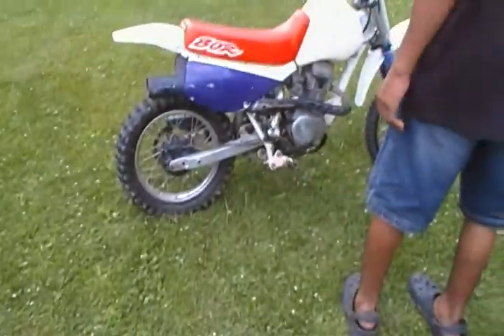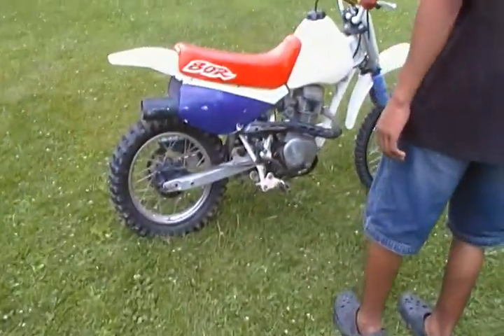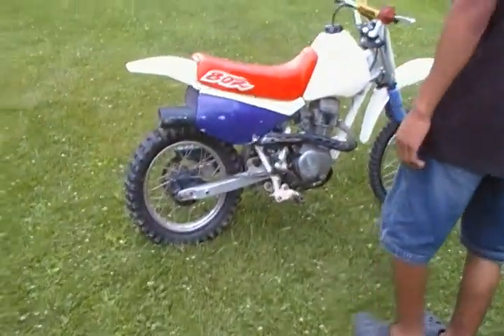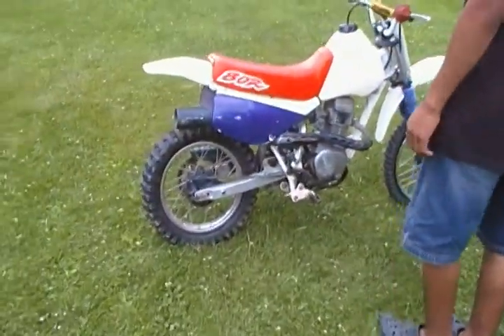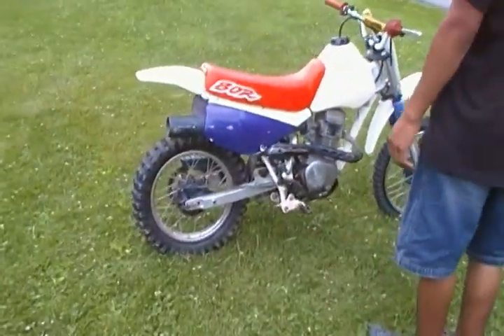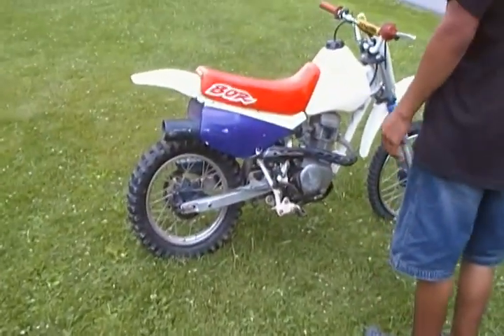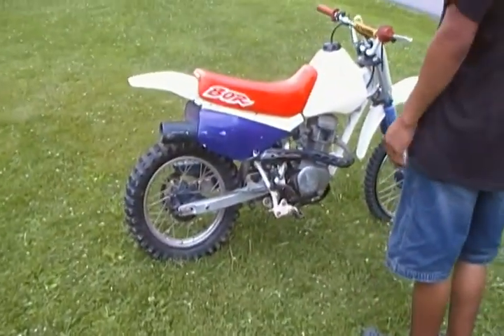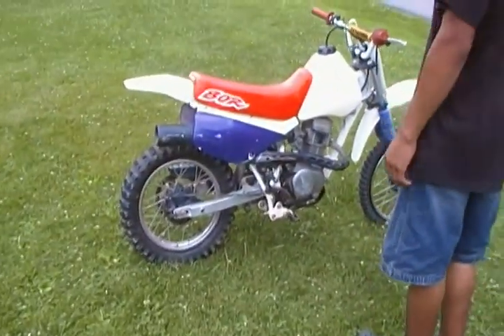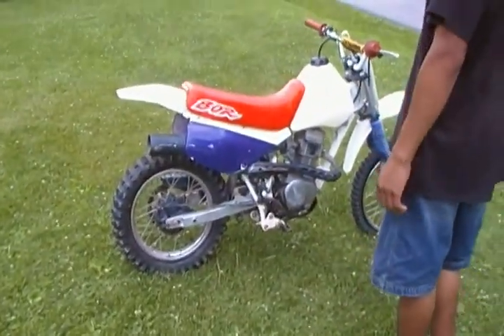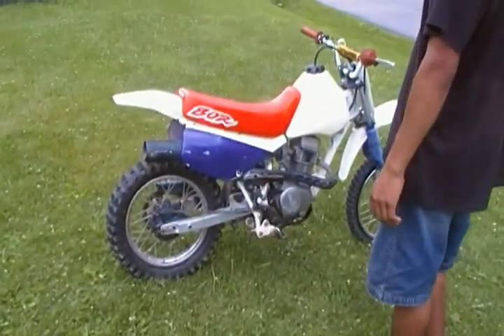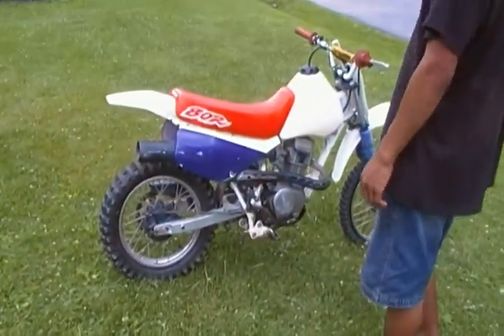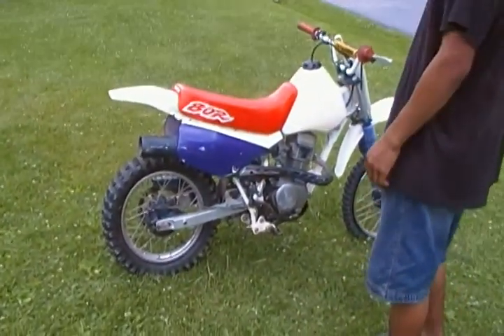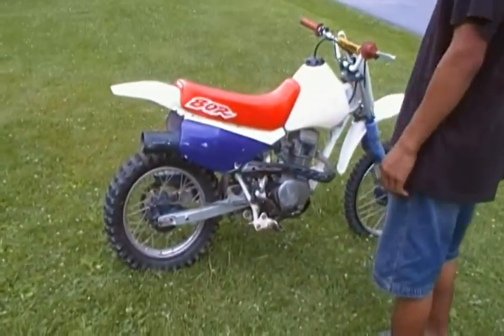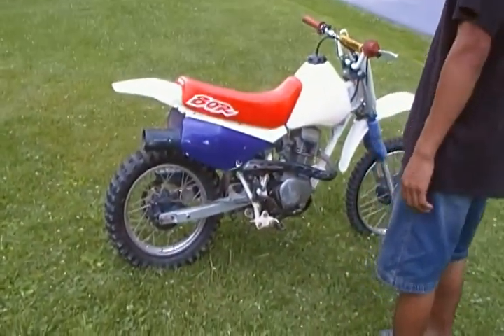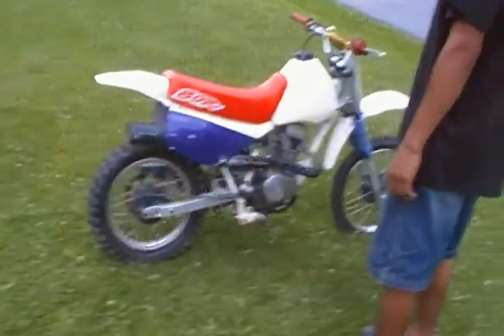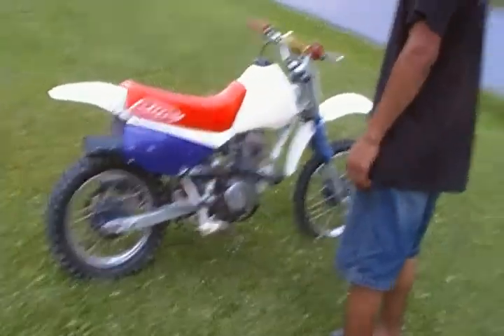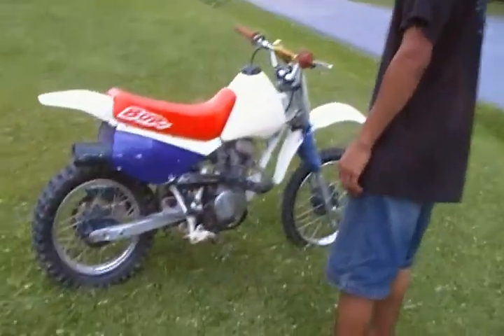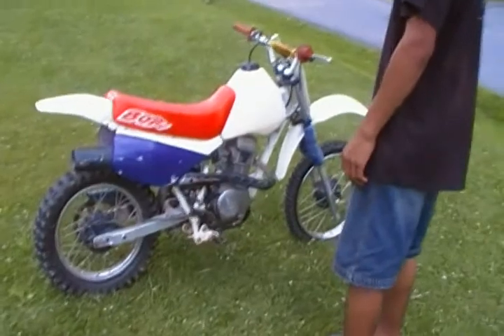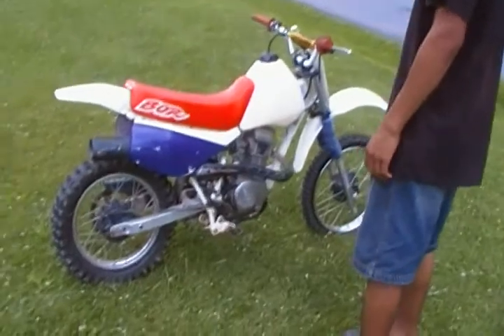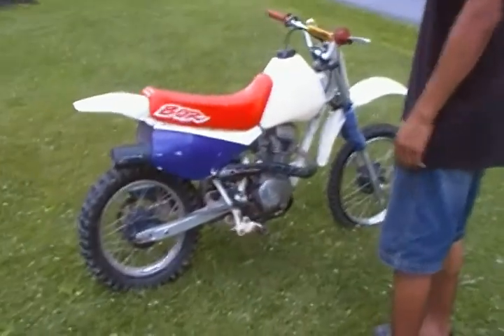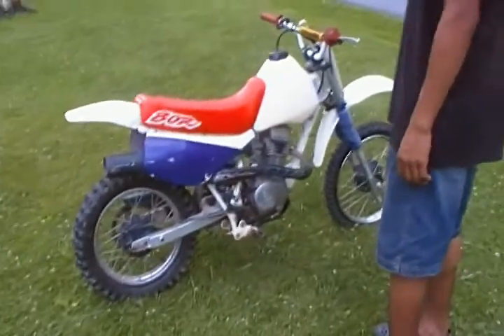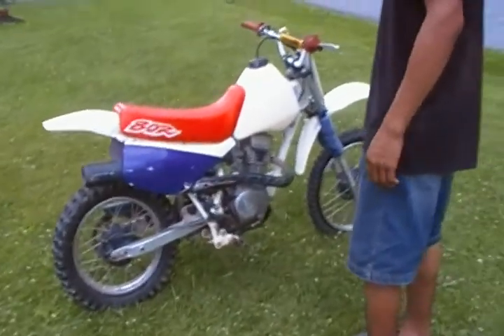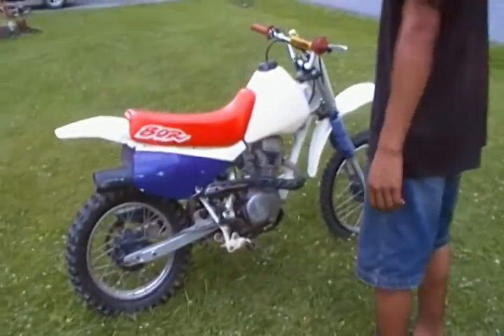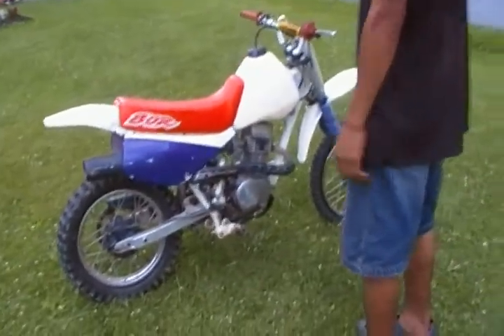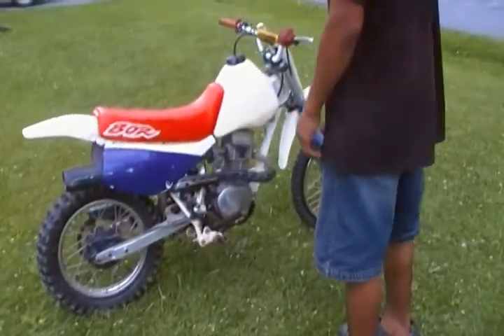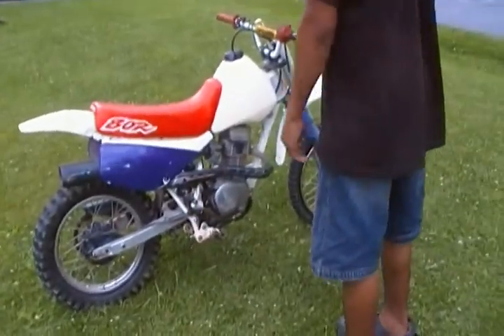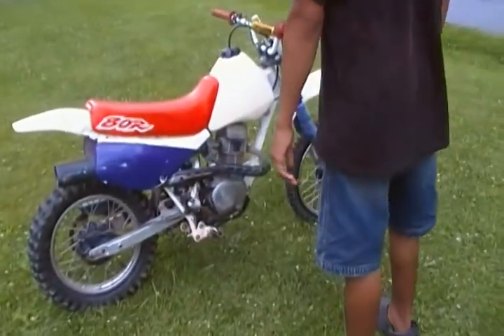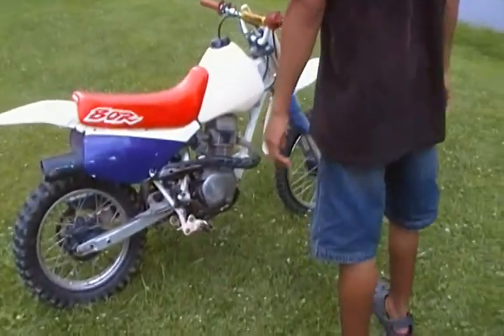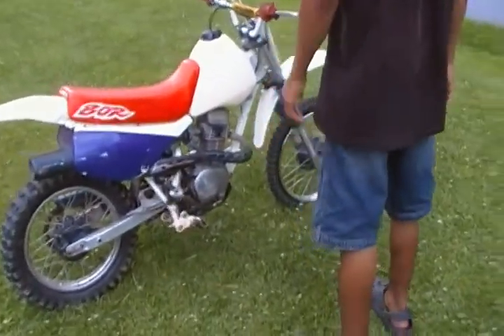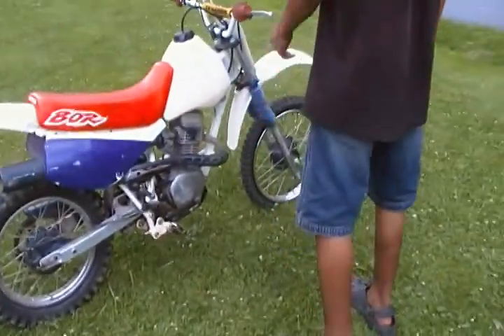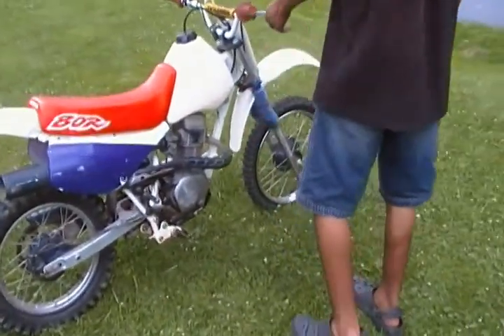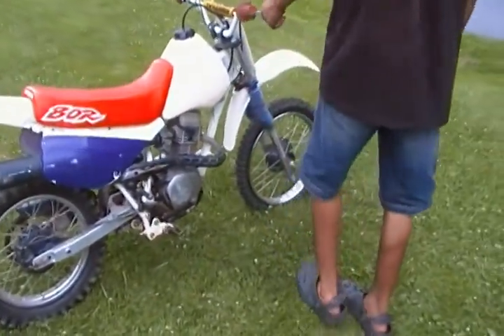Only 50 hours since he bought it, so very low hours. Starts up like a charm.